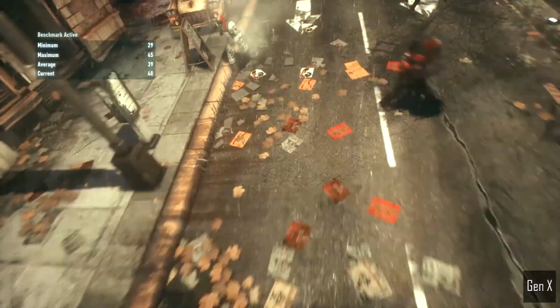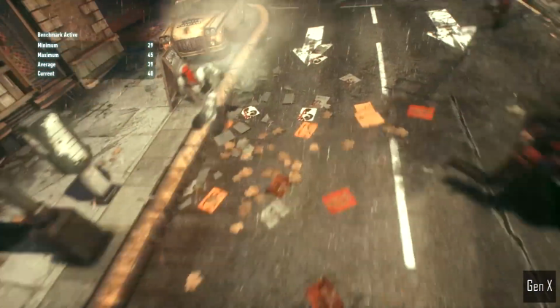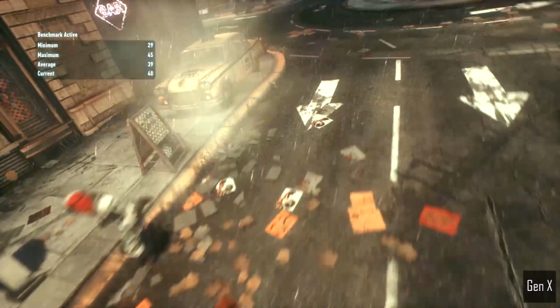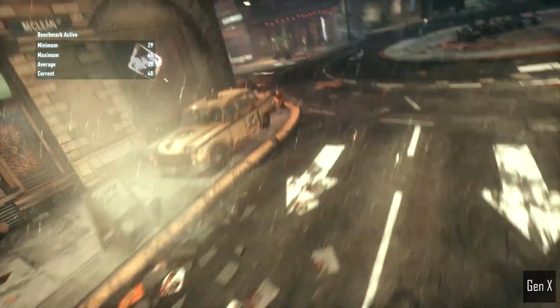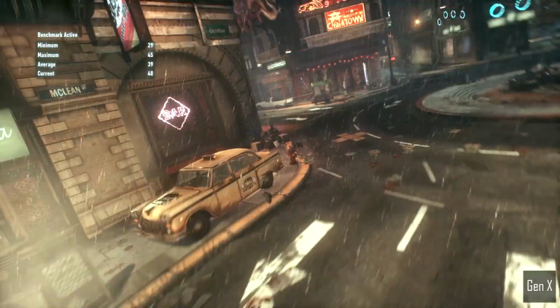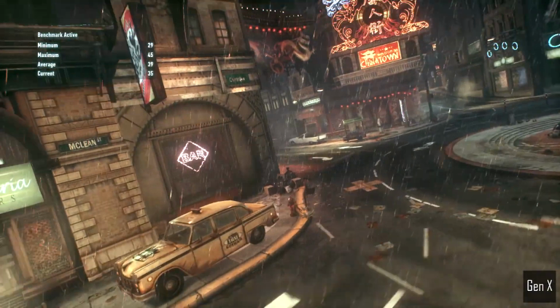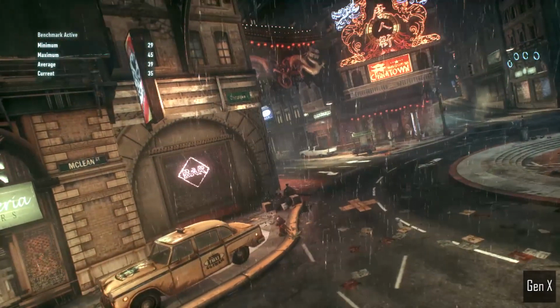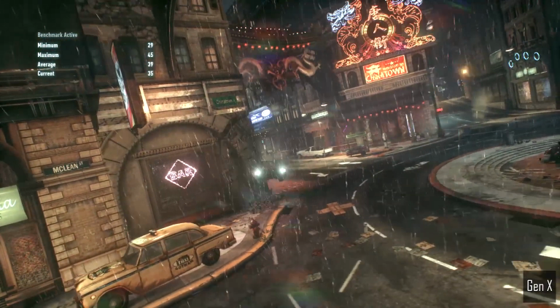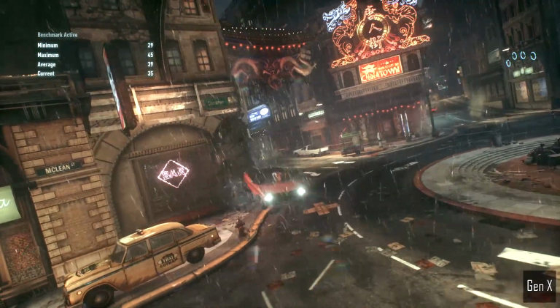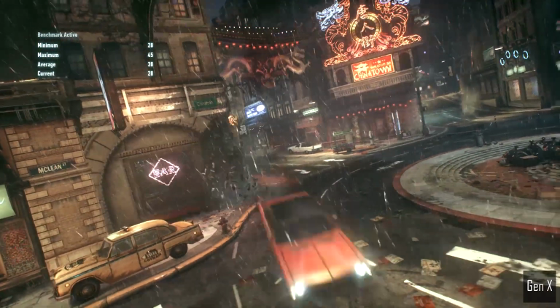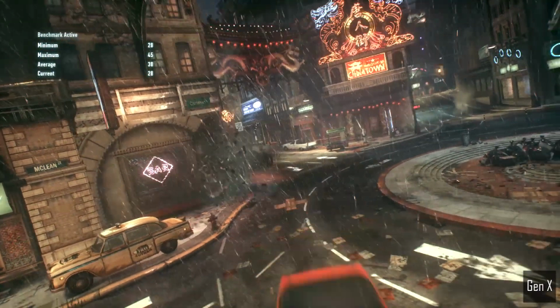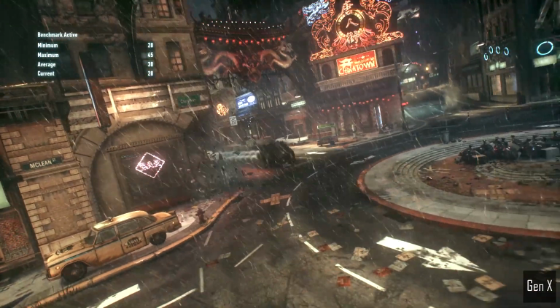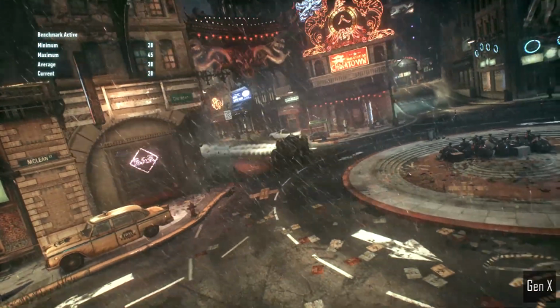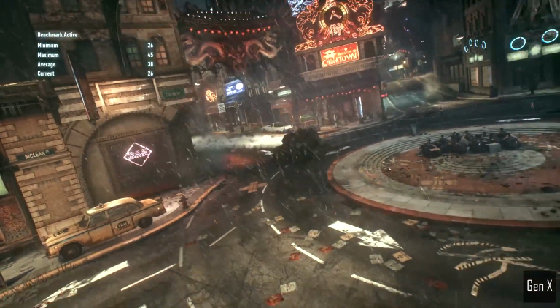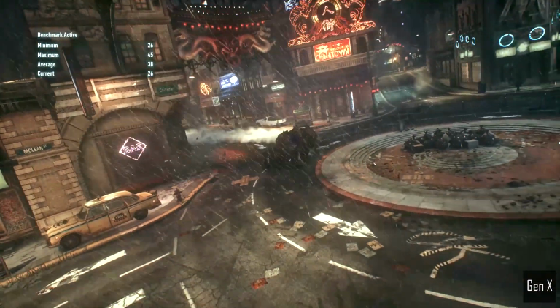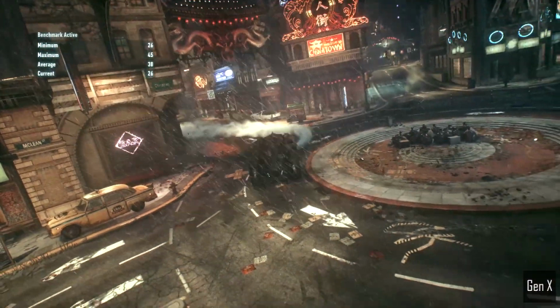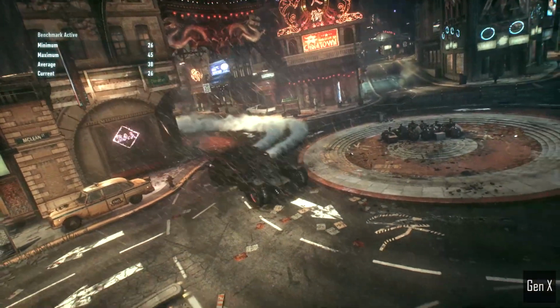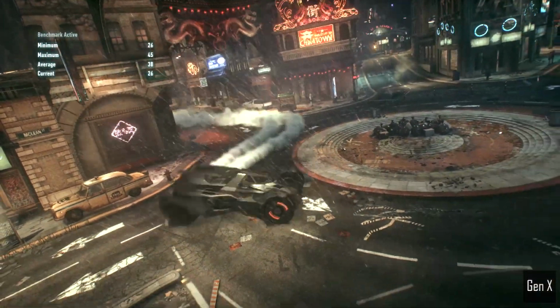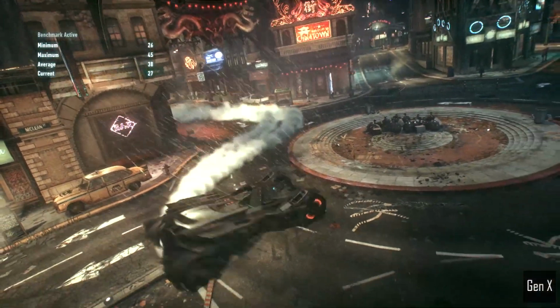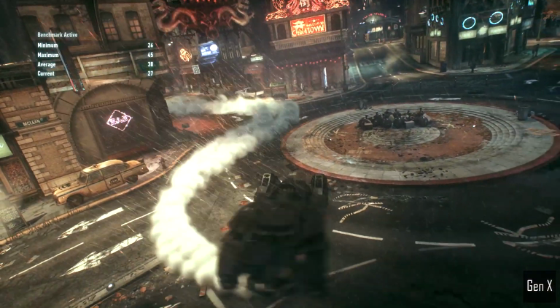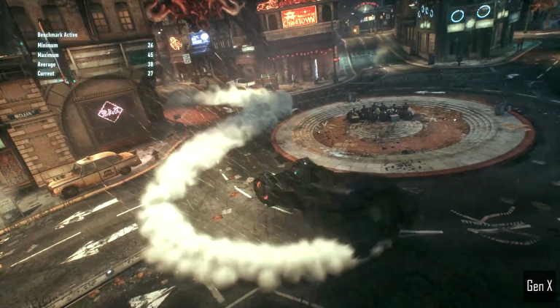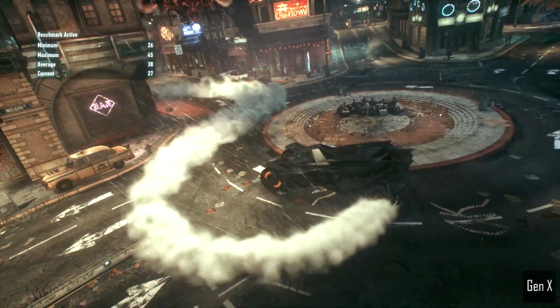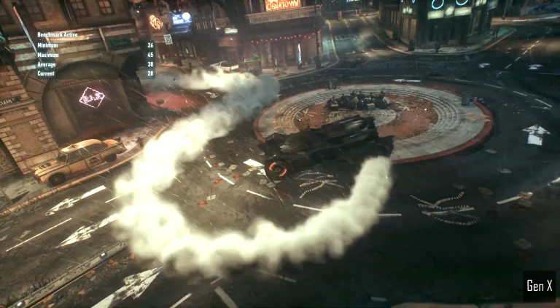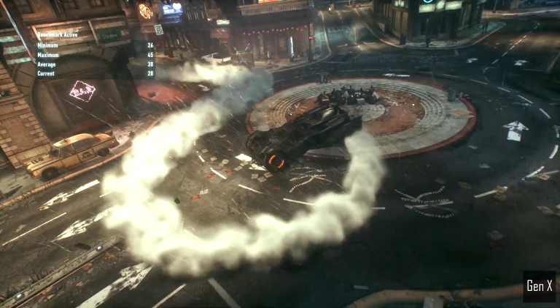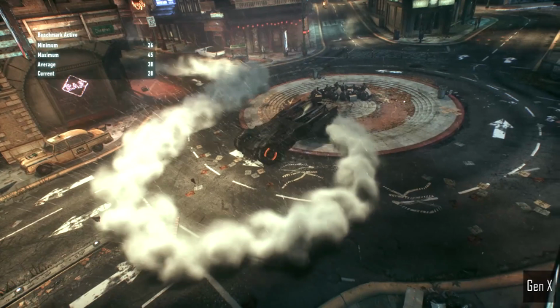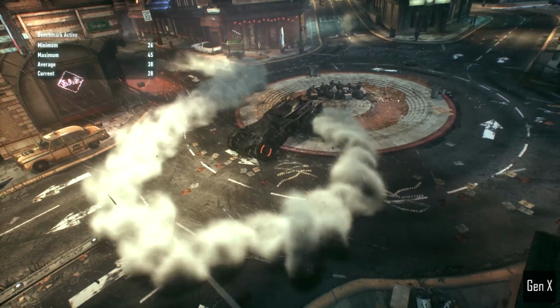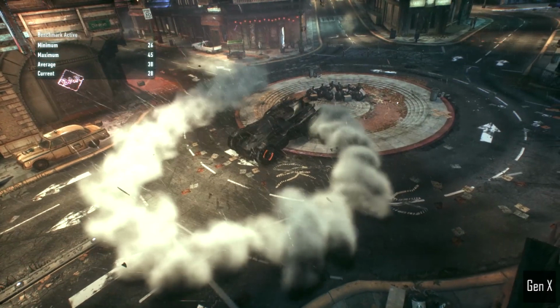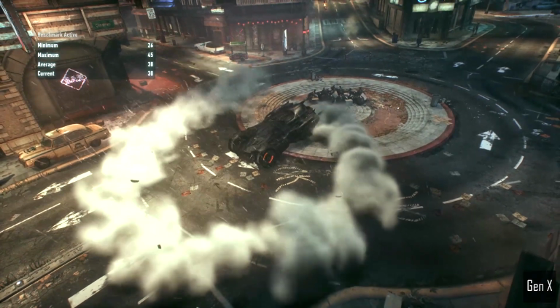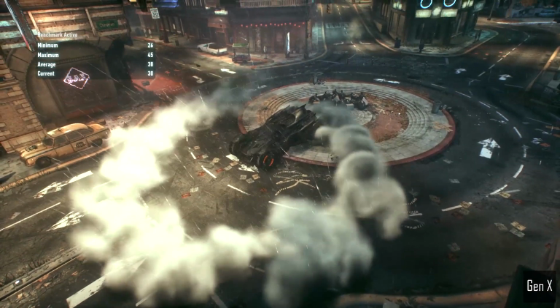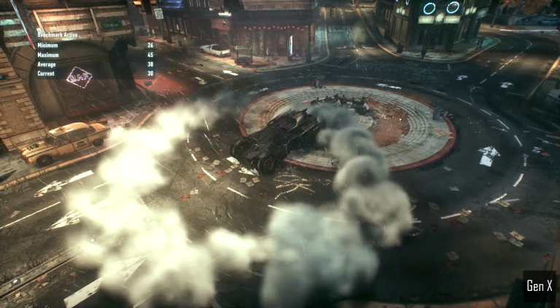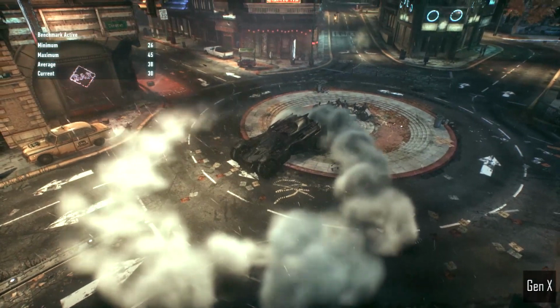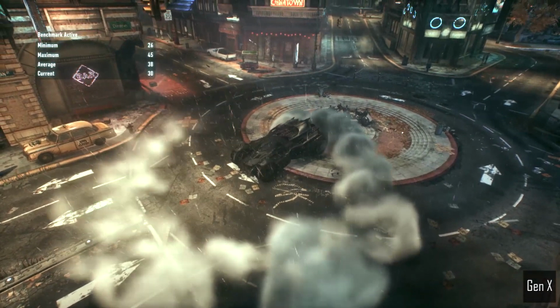Let me know what games you are currently playing, and comment below: what is your favorite game of all time?